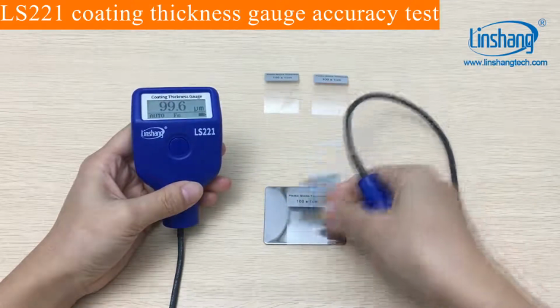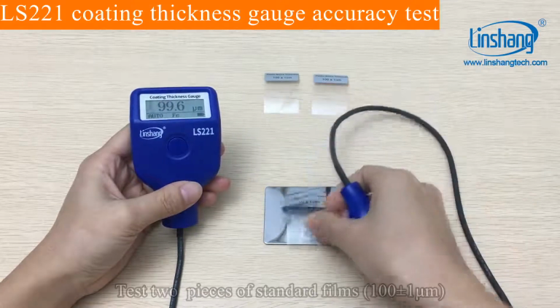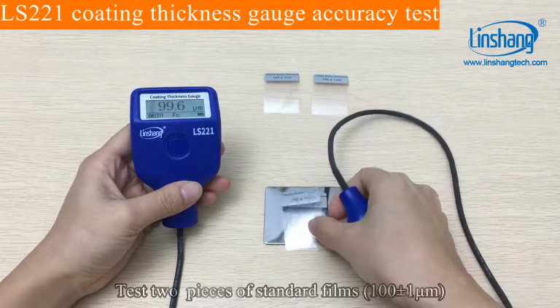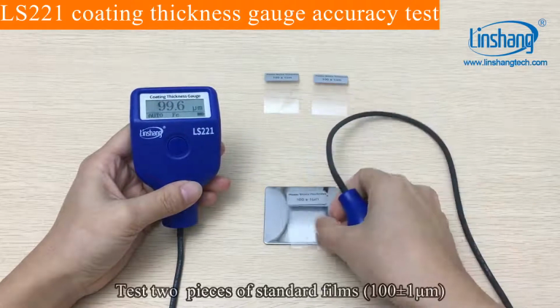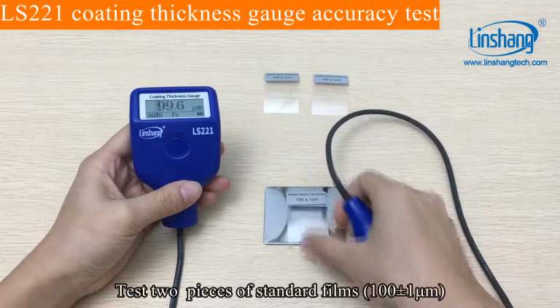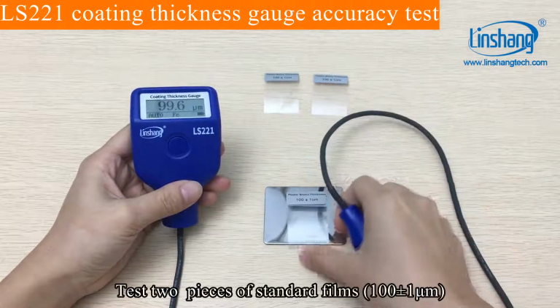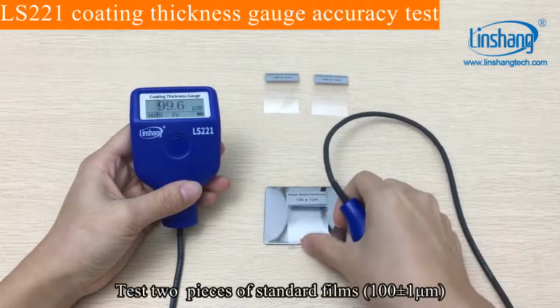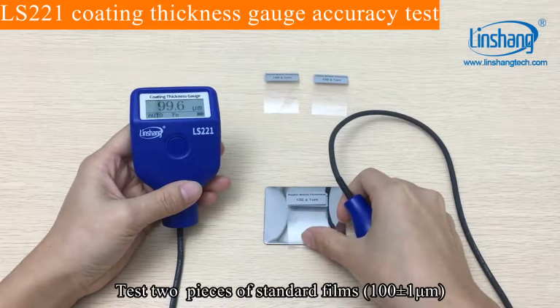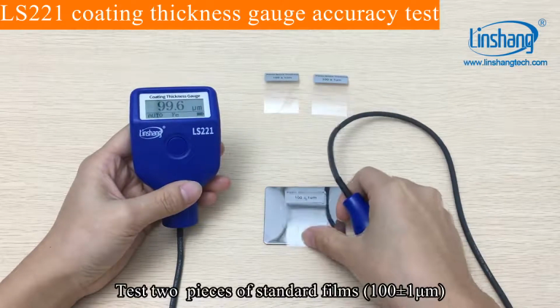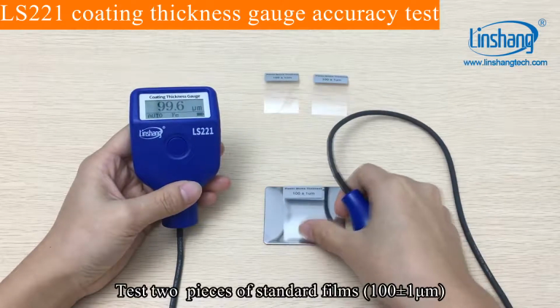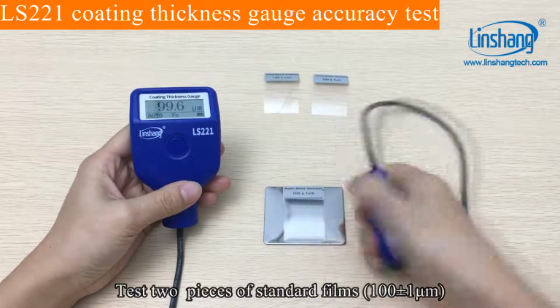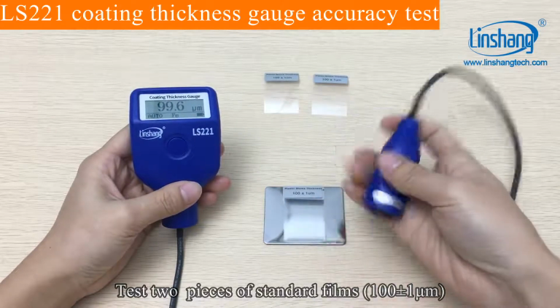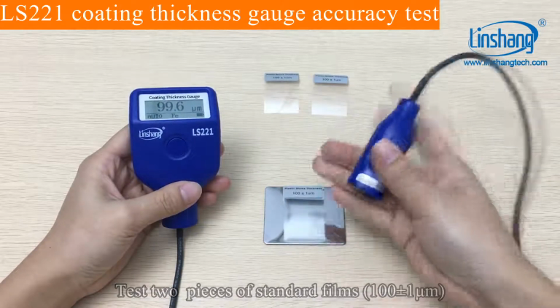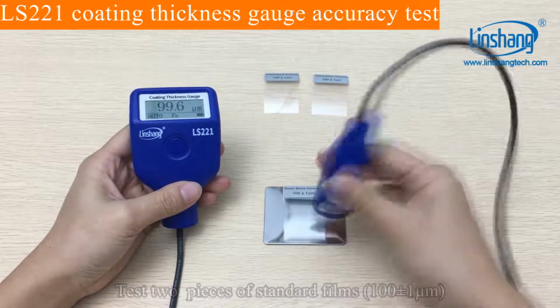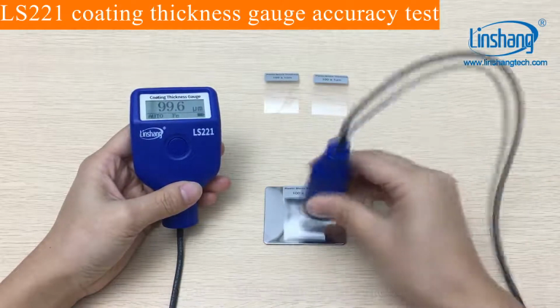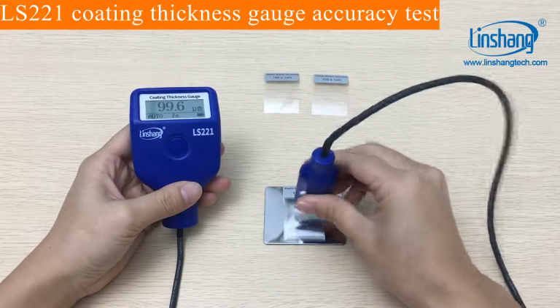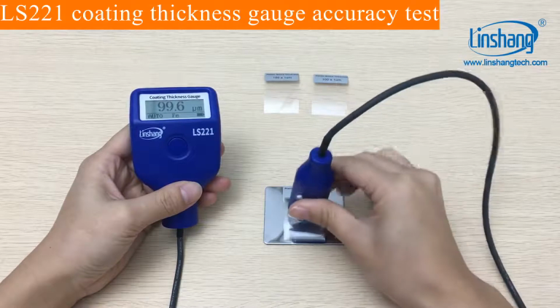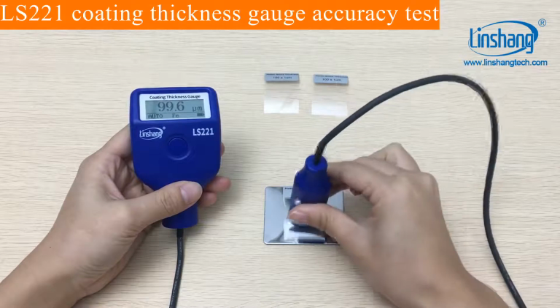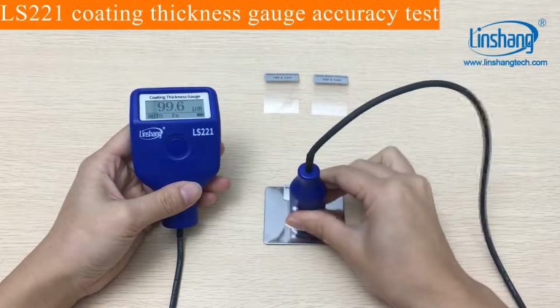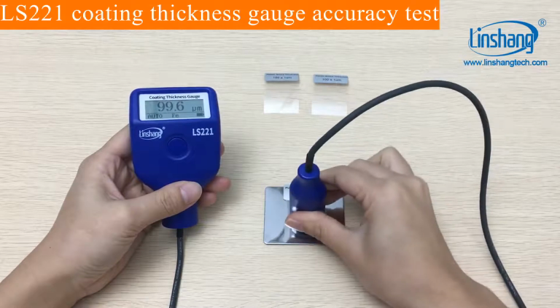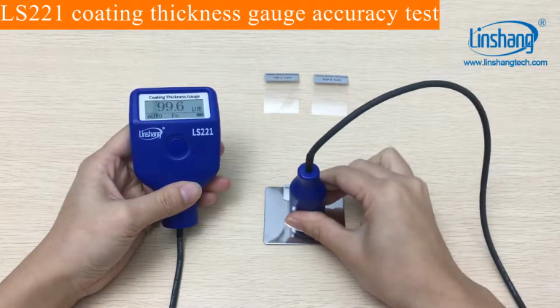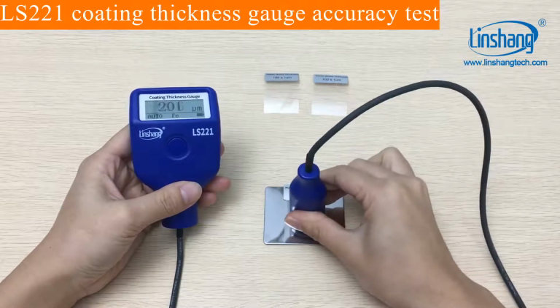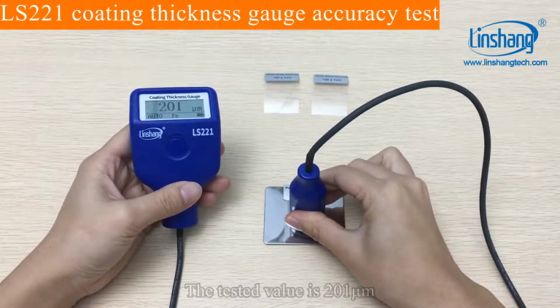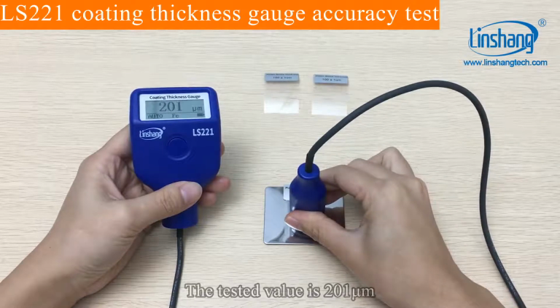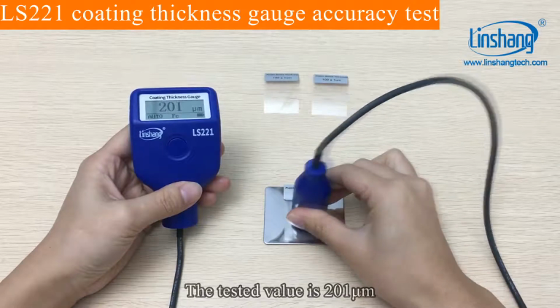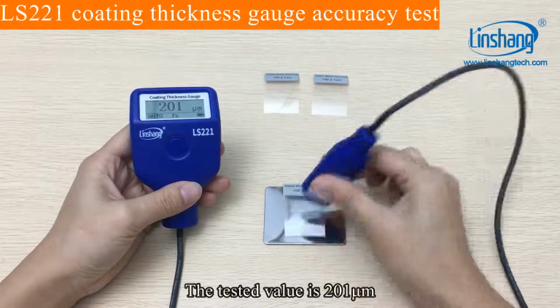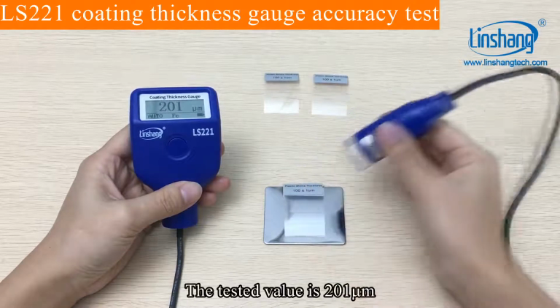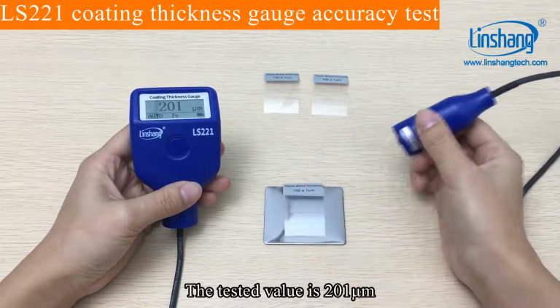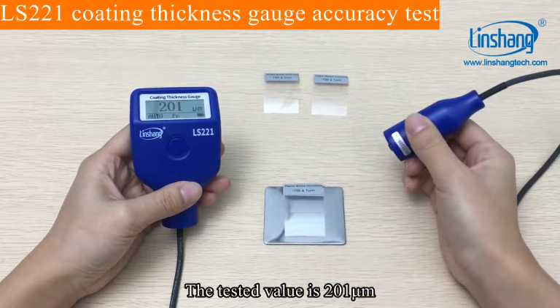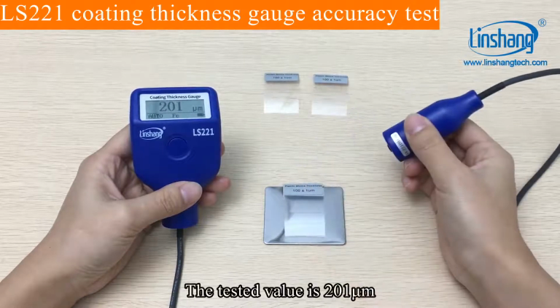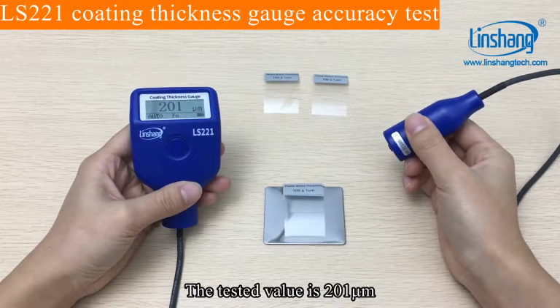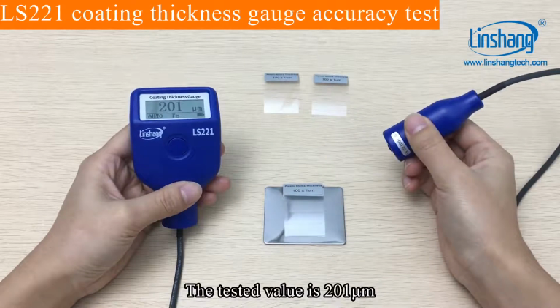Test two pieces of standard films. The tested value is 201.